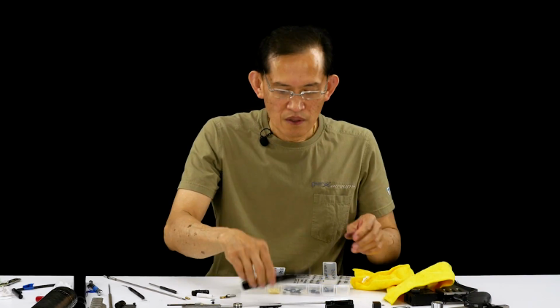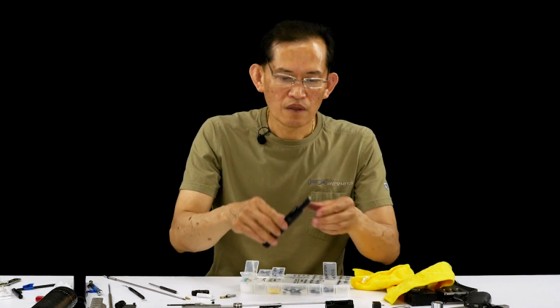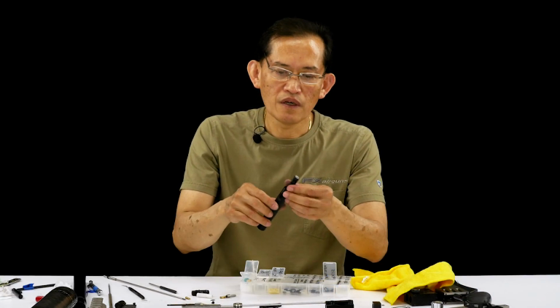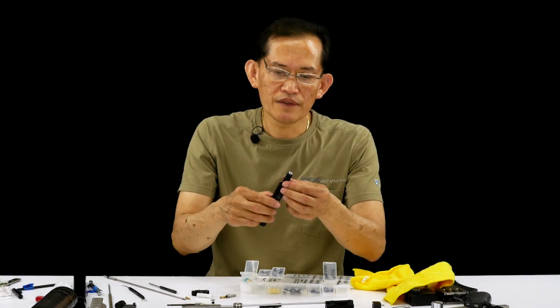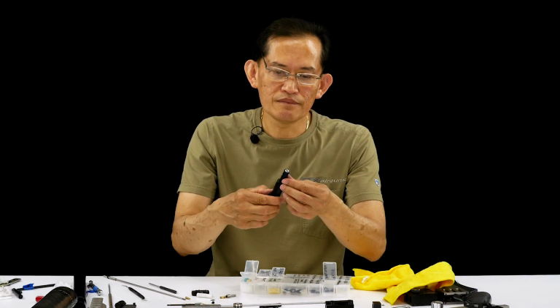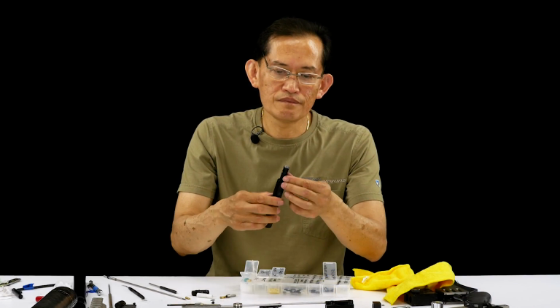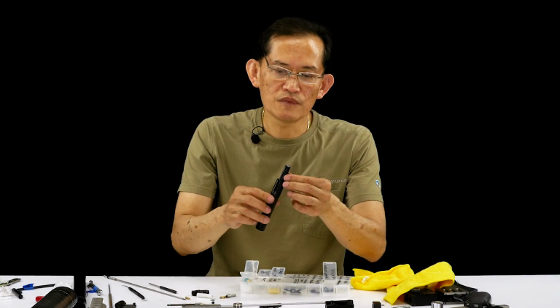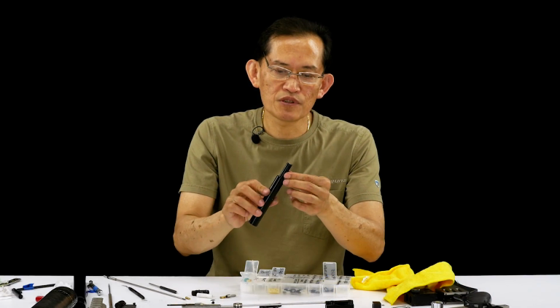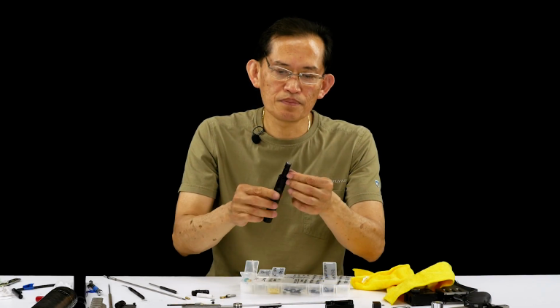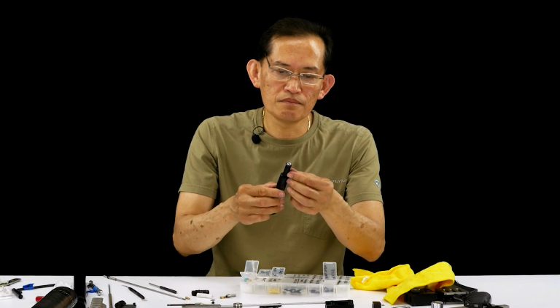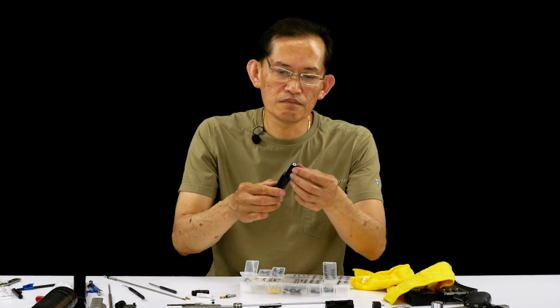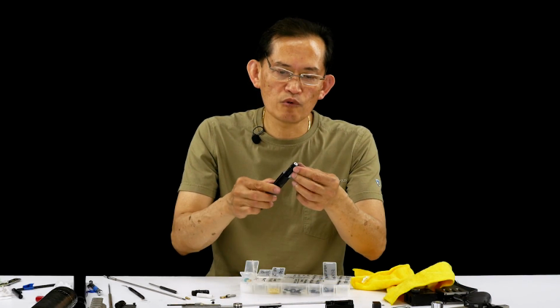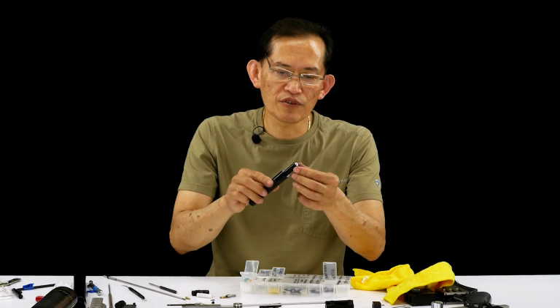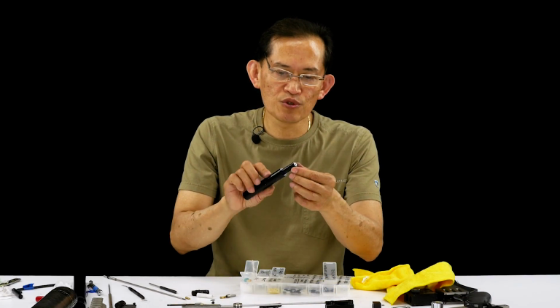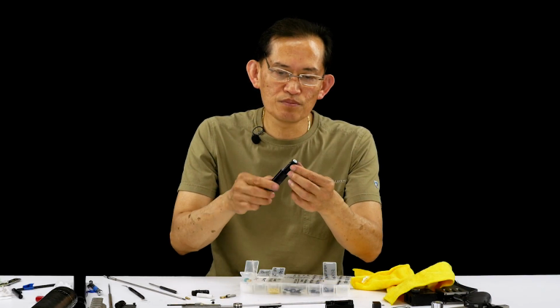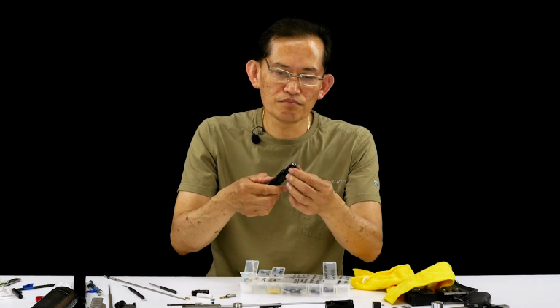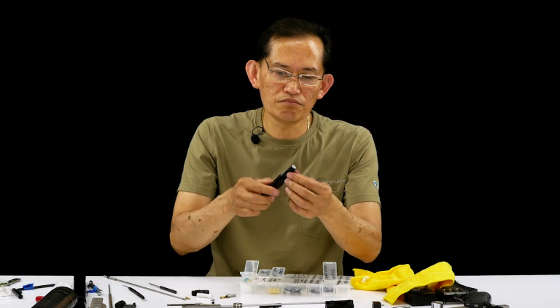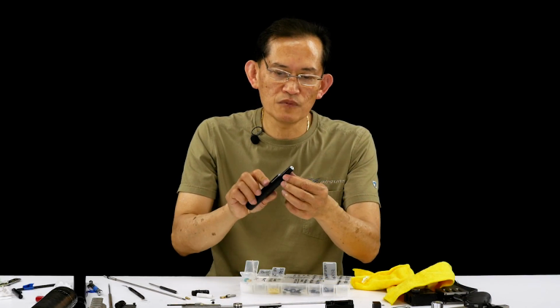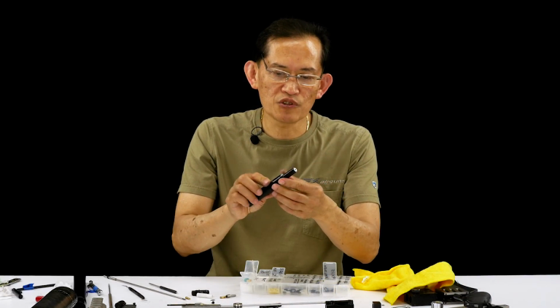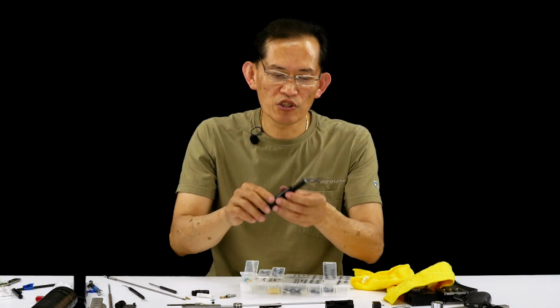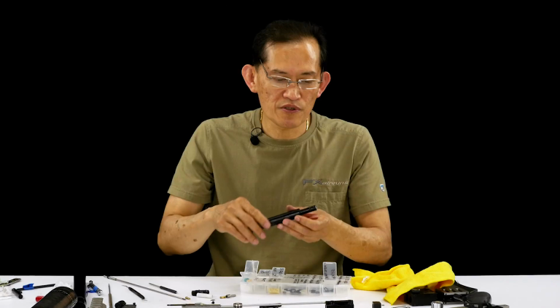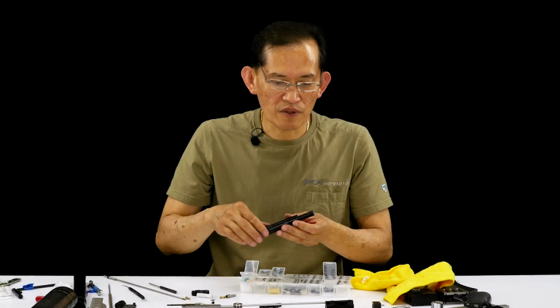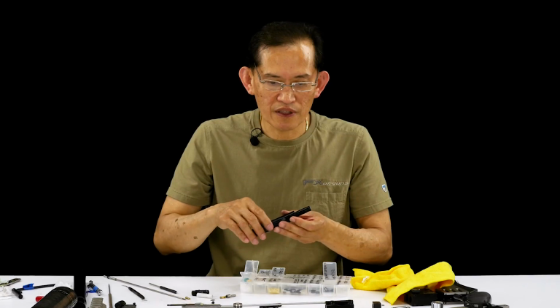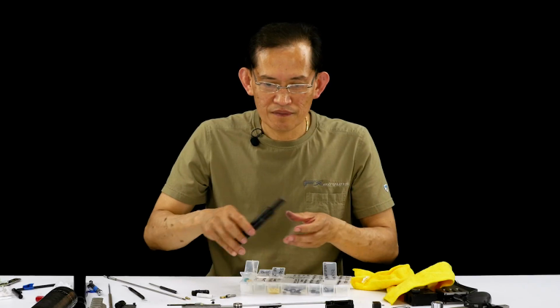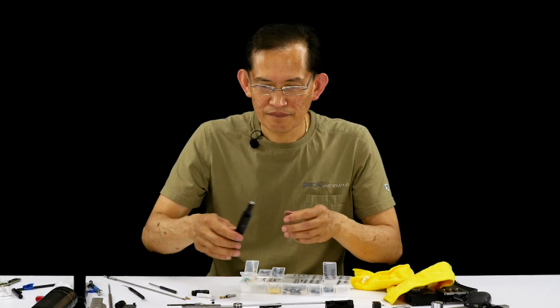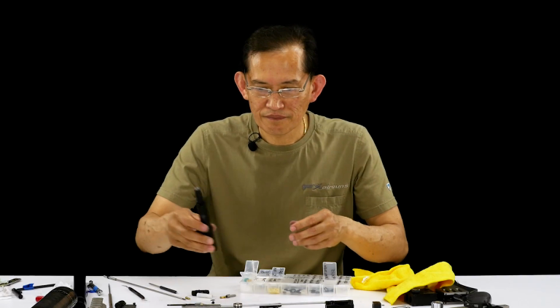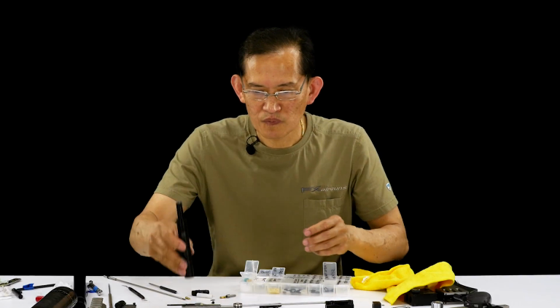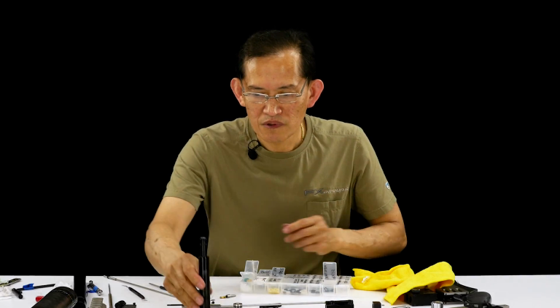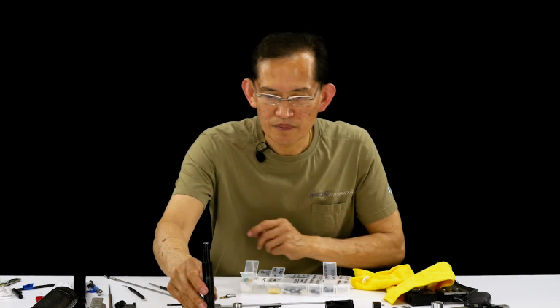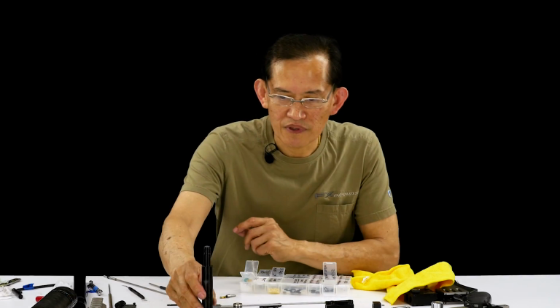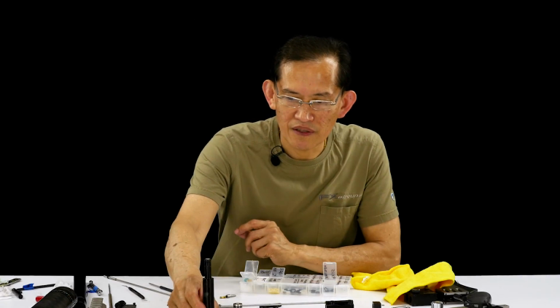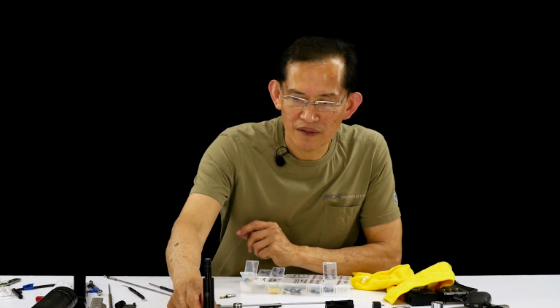All right, this reg tube is ready to be installed later. Put that here.